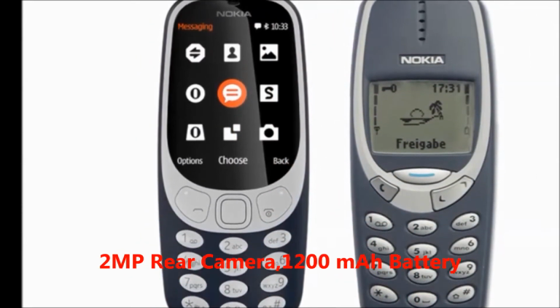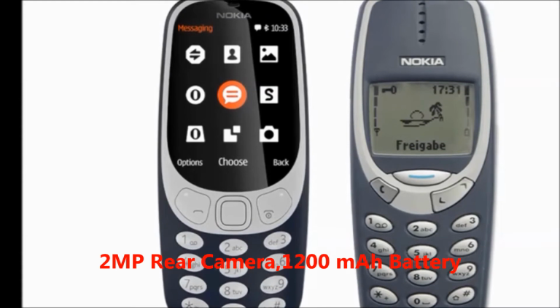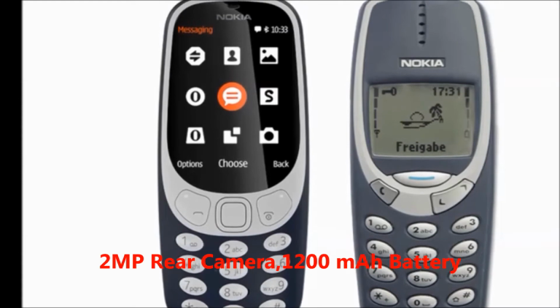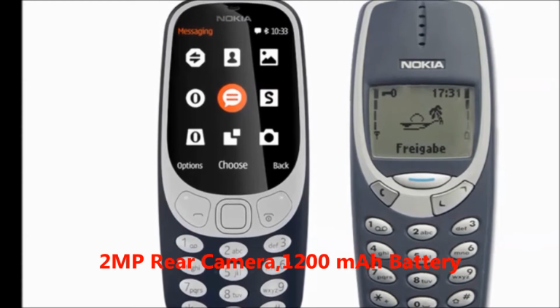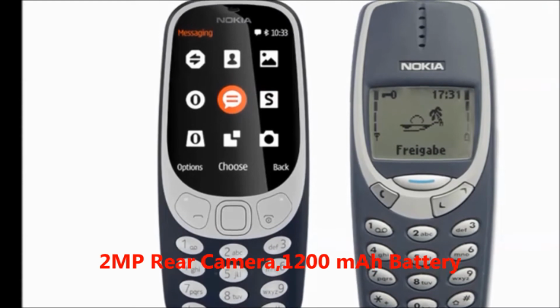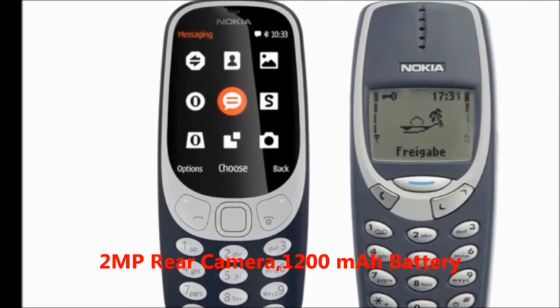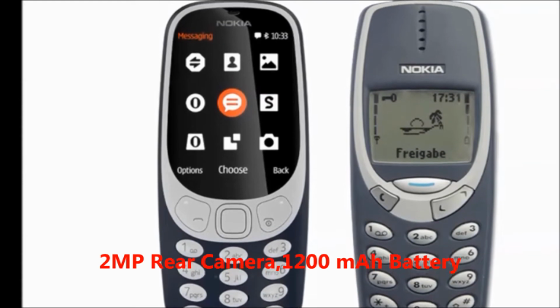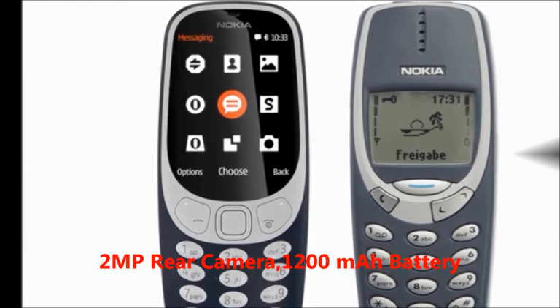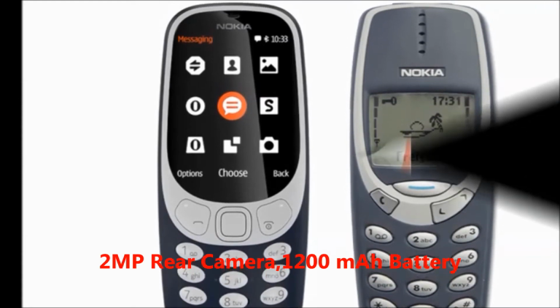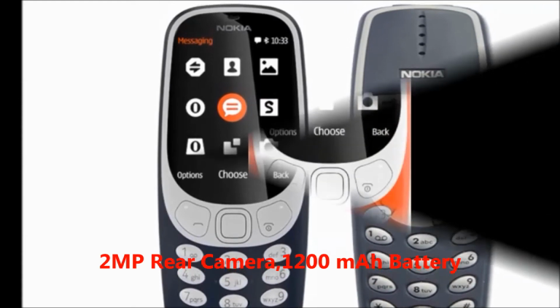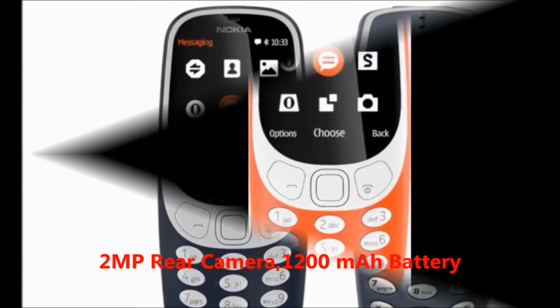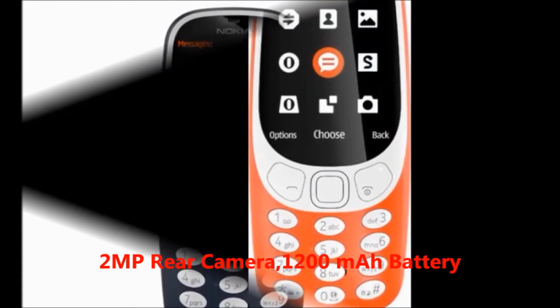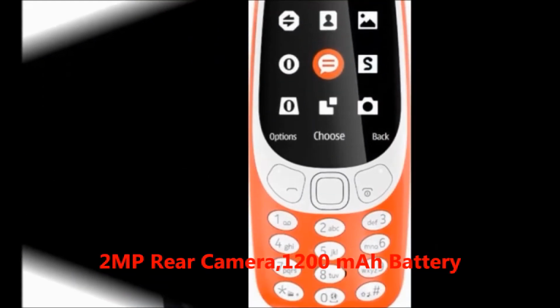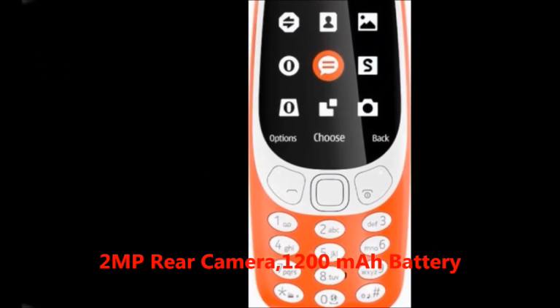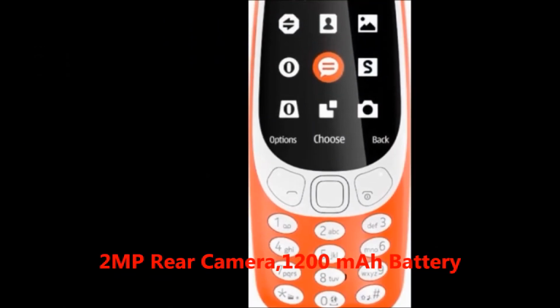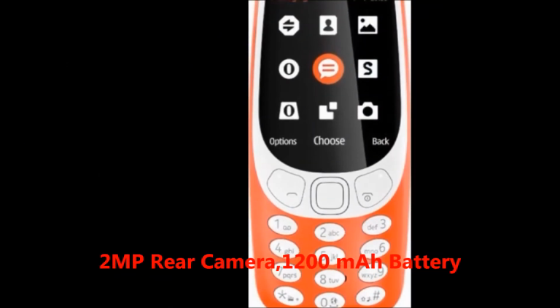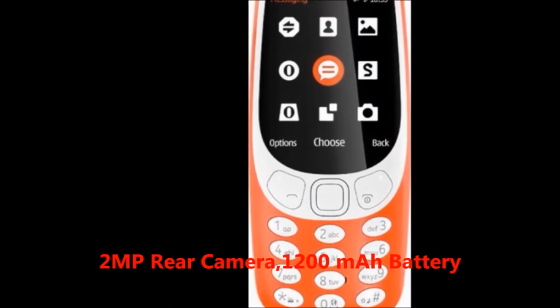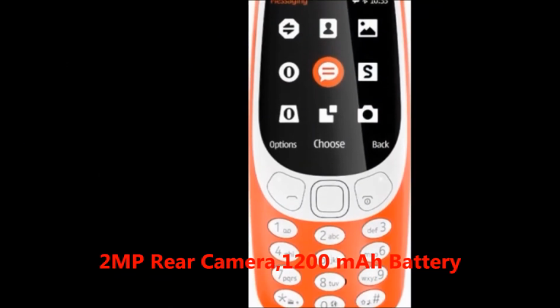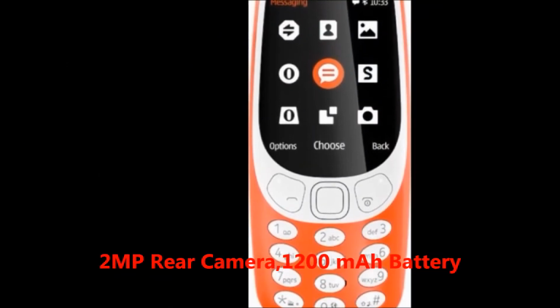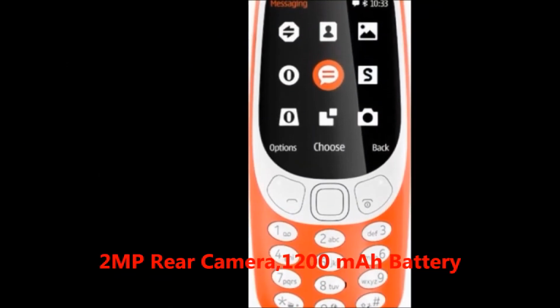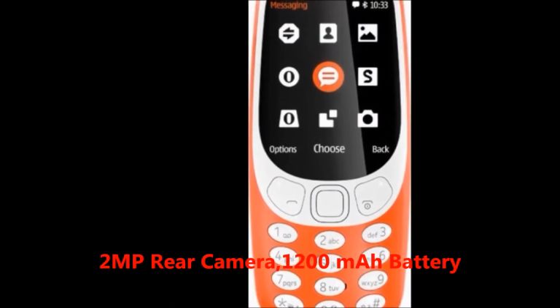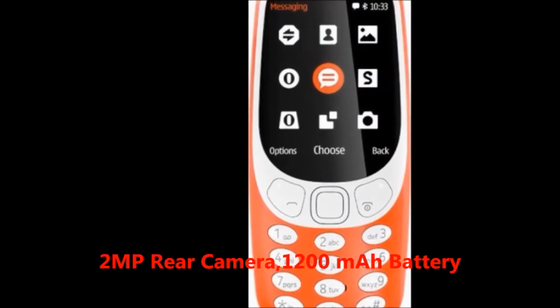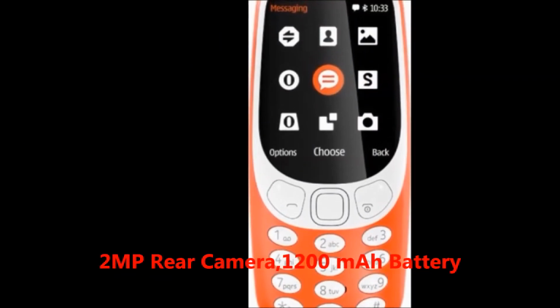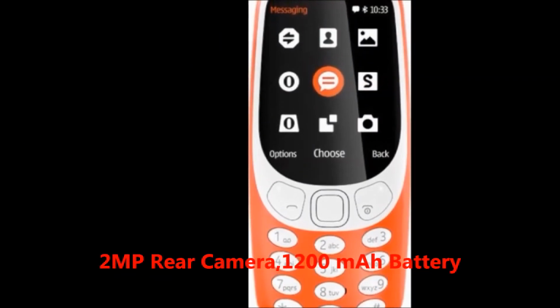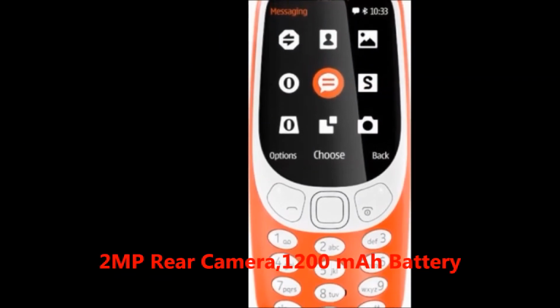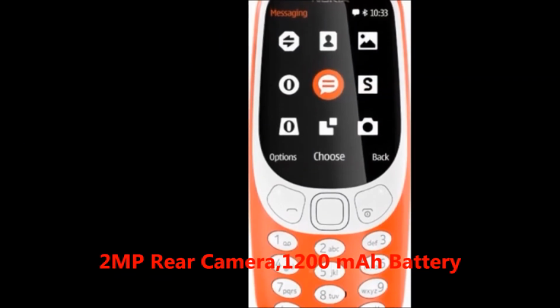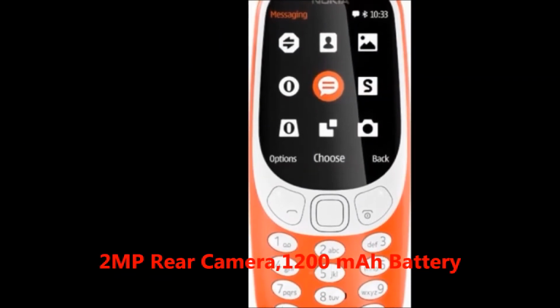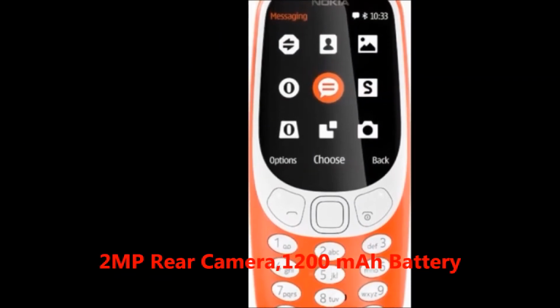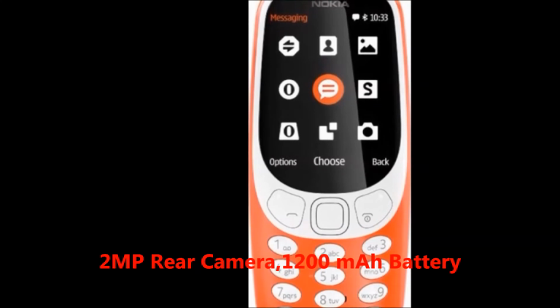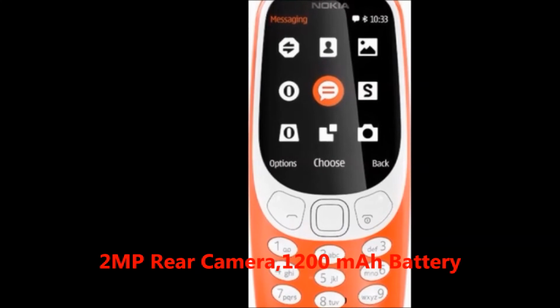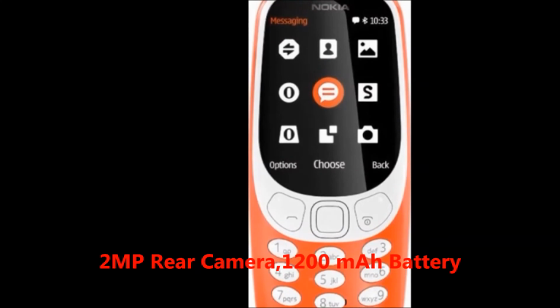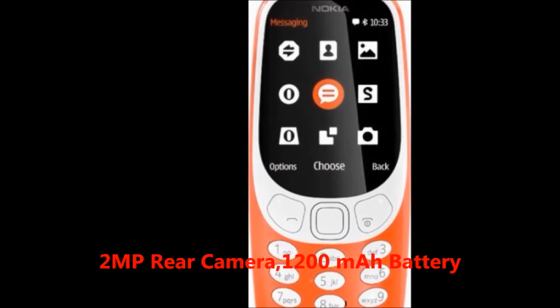Camera: 2MP rear camera. Battery: 1200mAh battery.